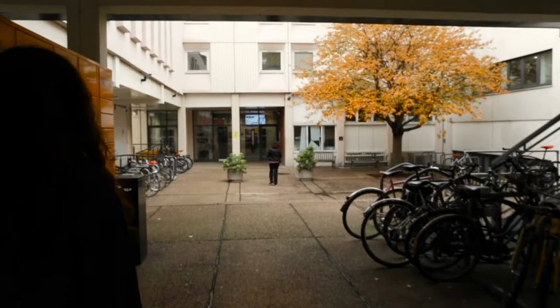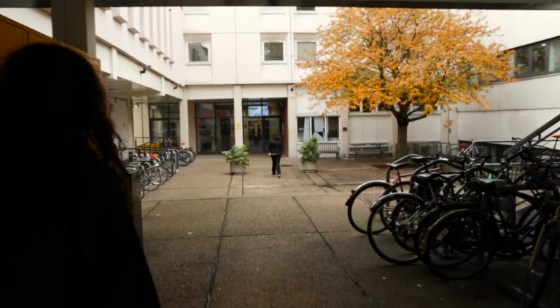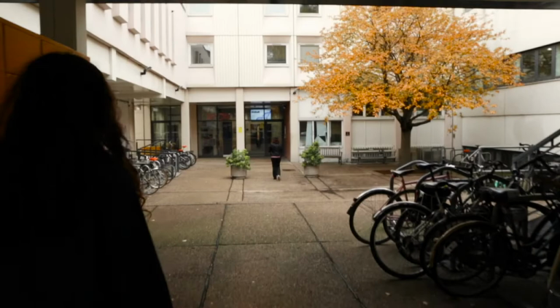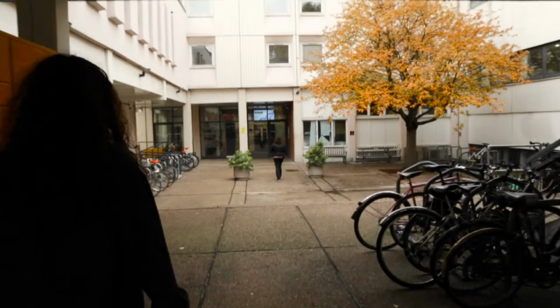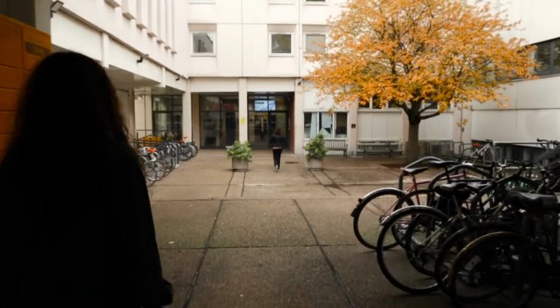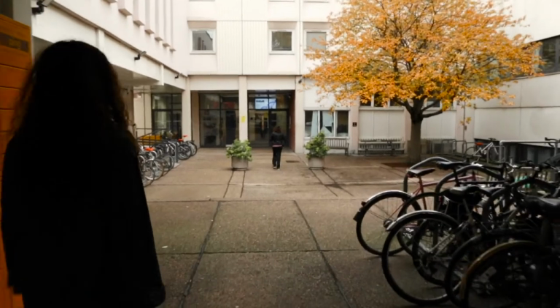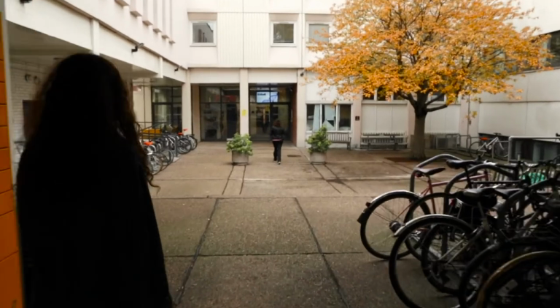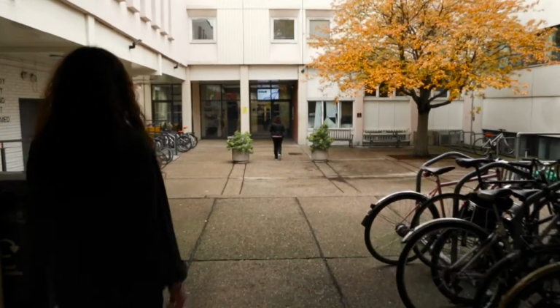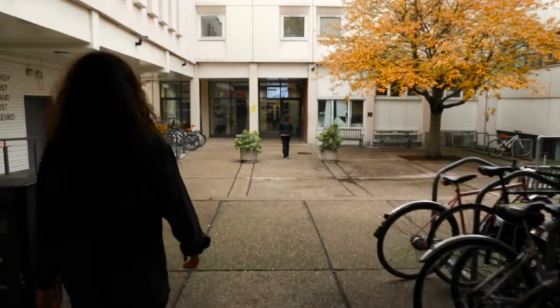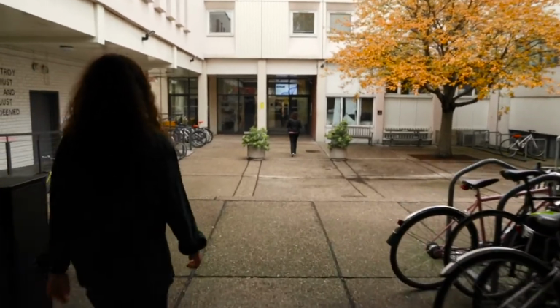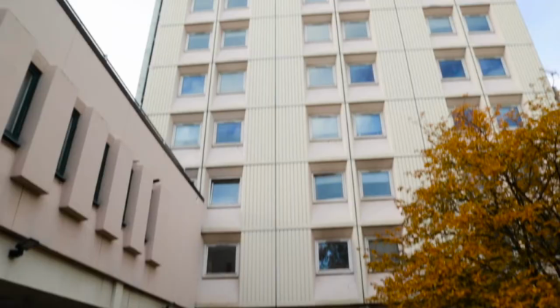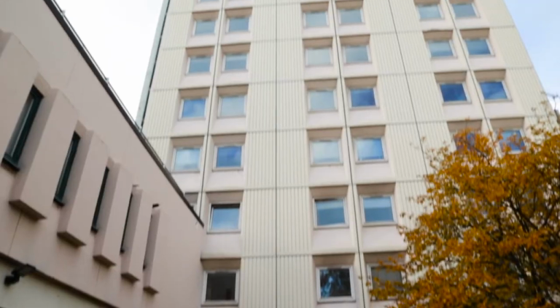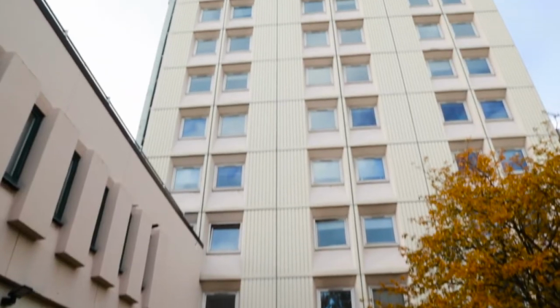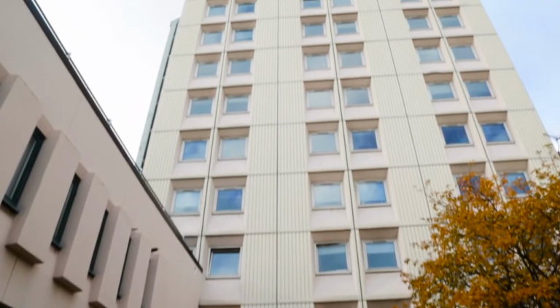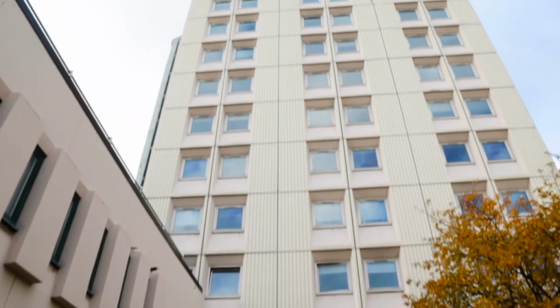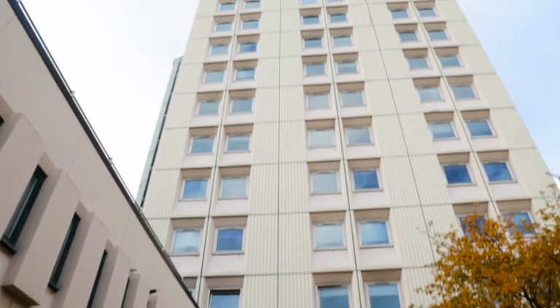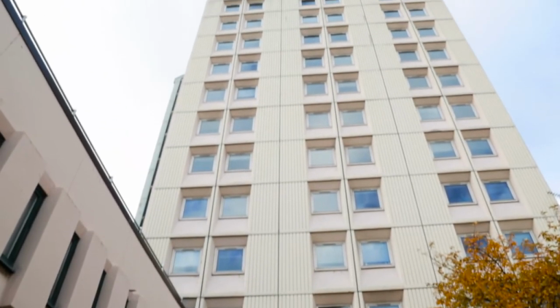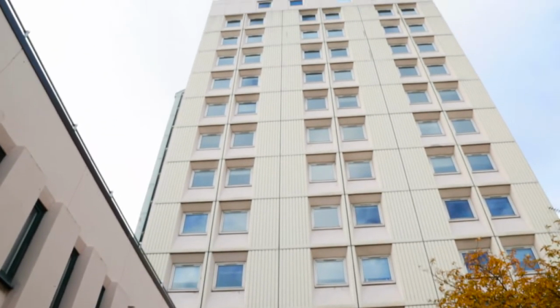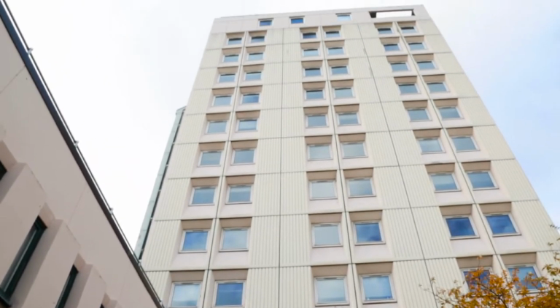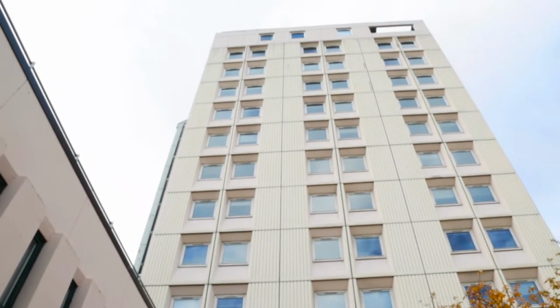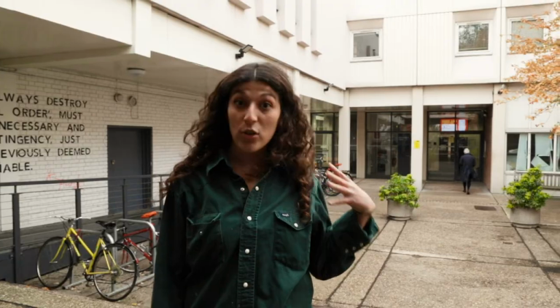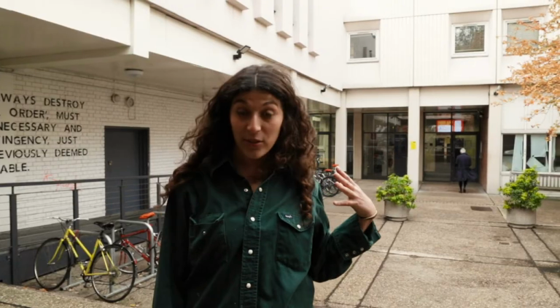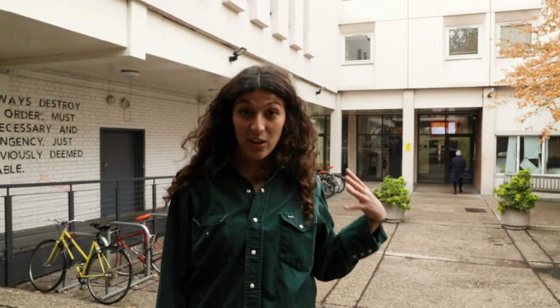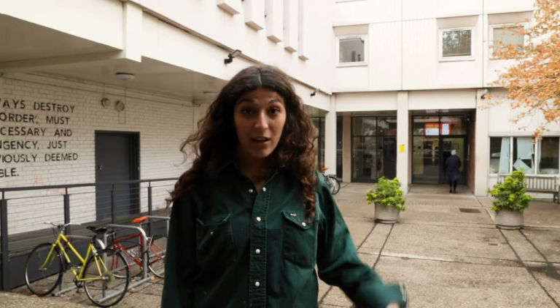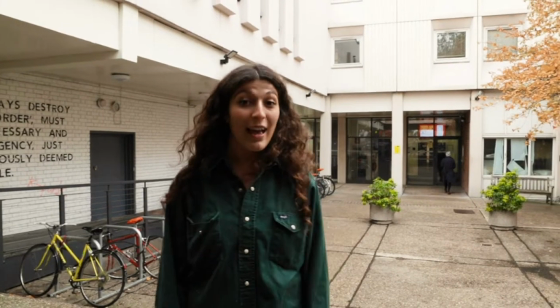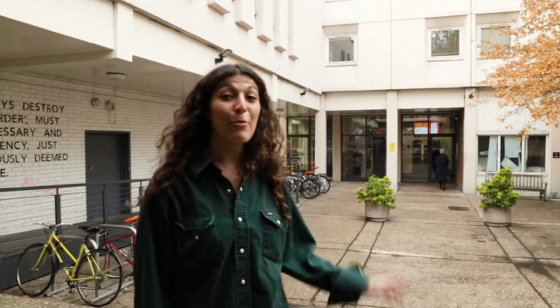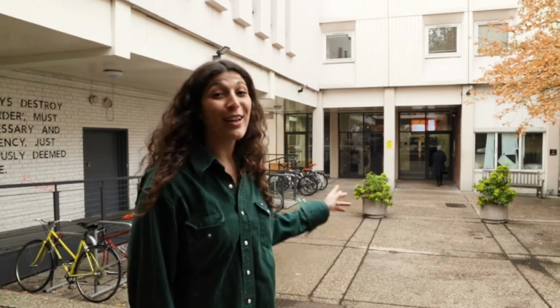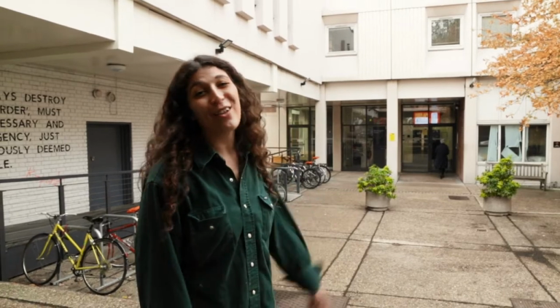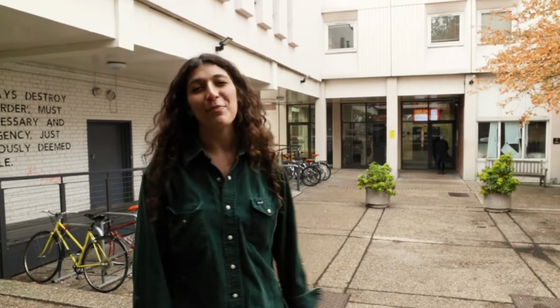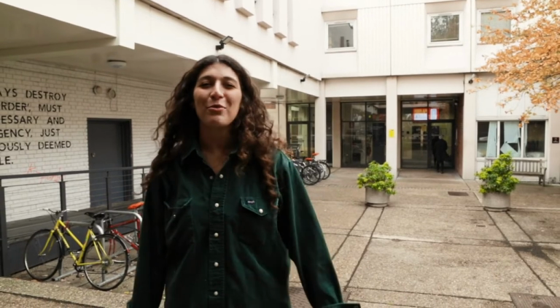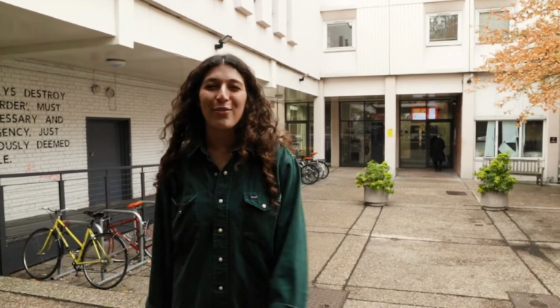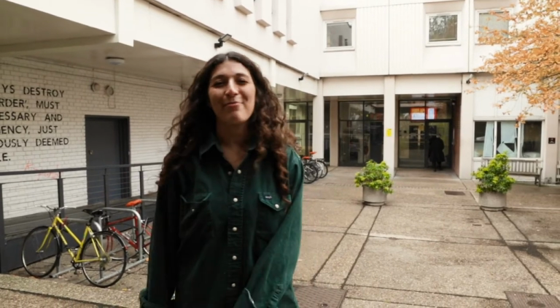We're outside Warmington Tower now. This is where all the English department staff's offices are and we're going to go and speak to a few of them.